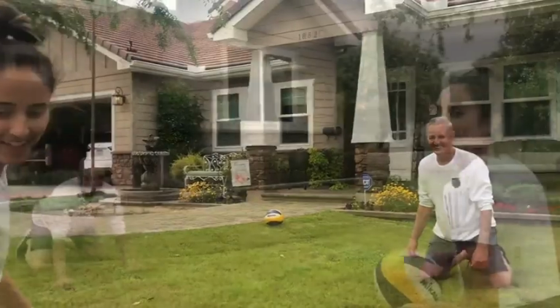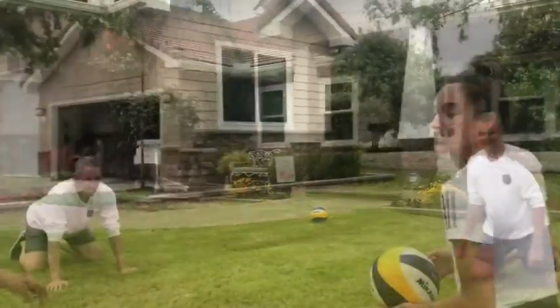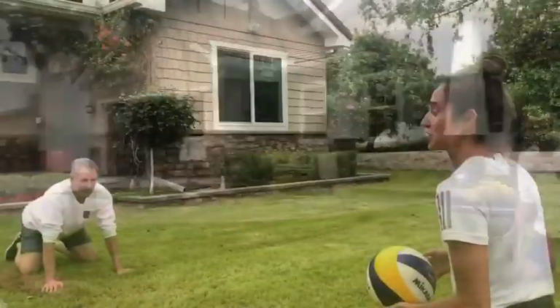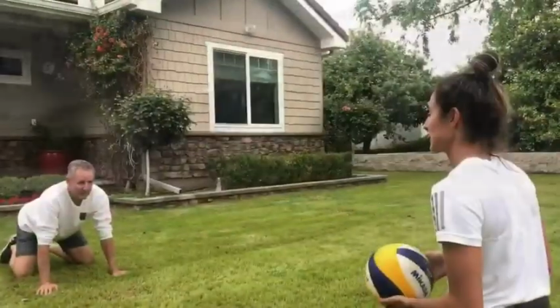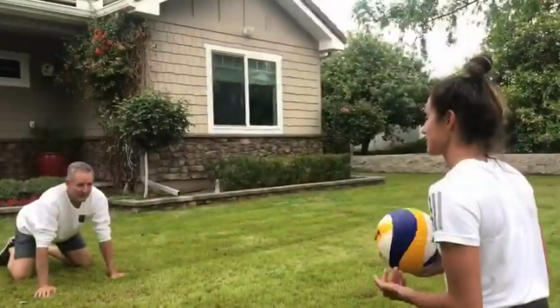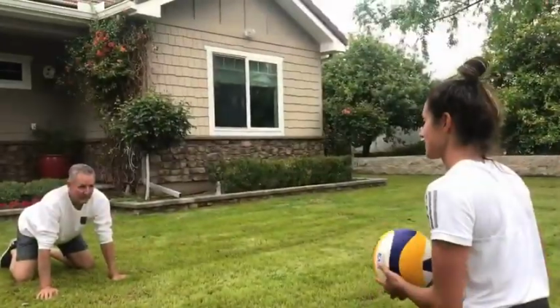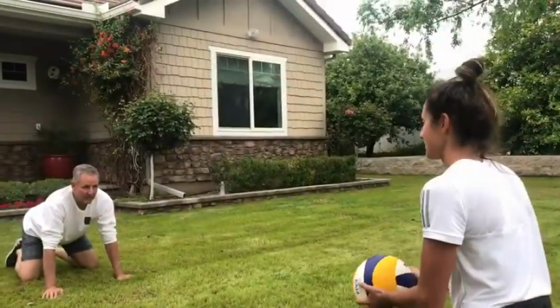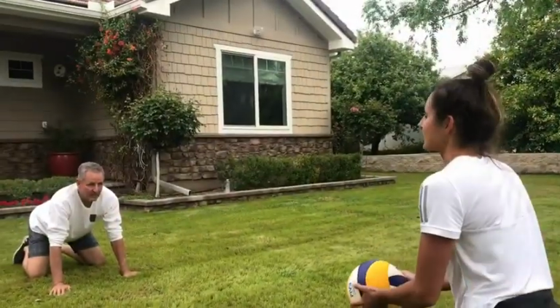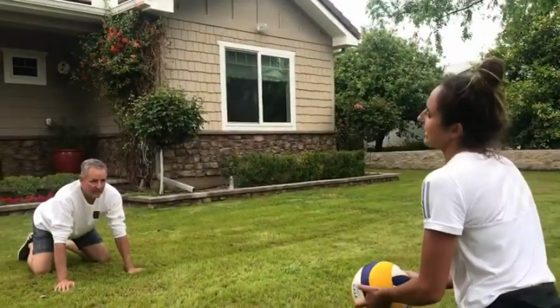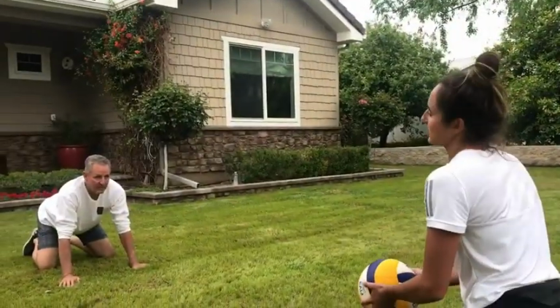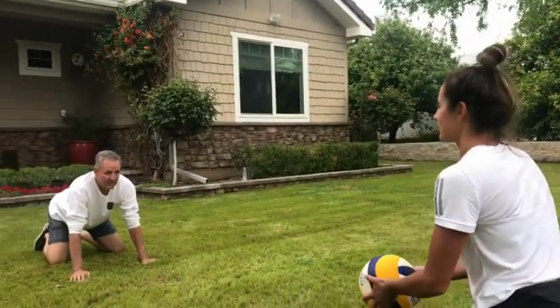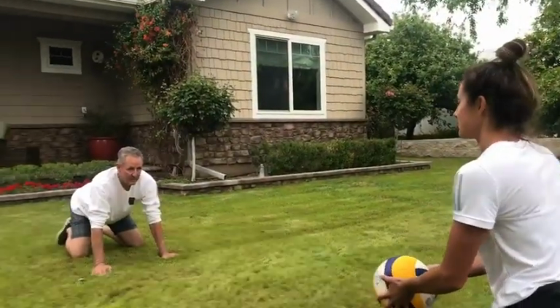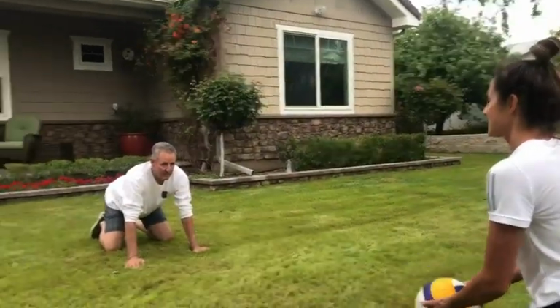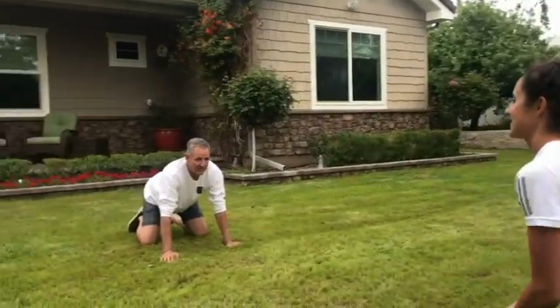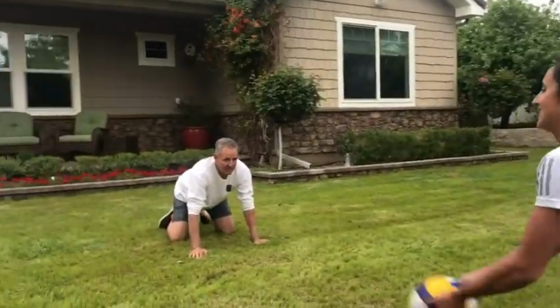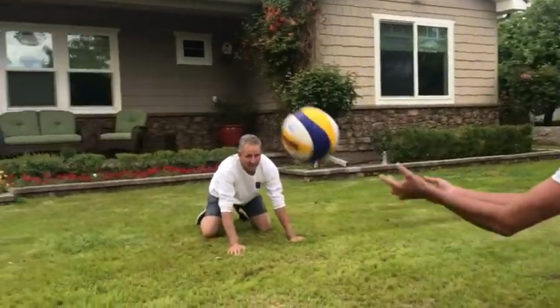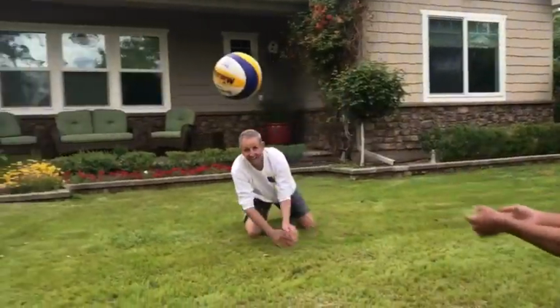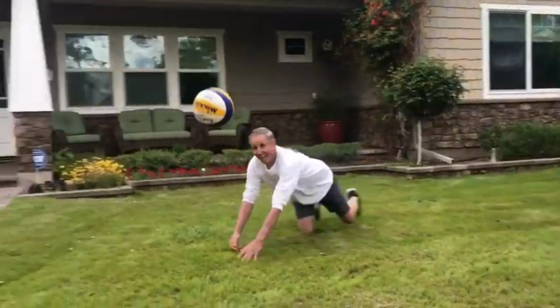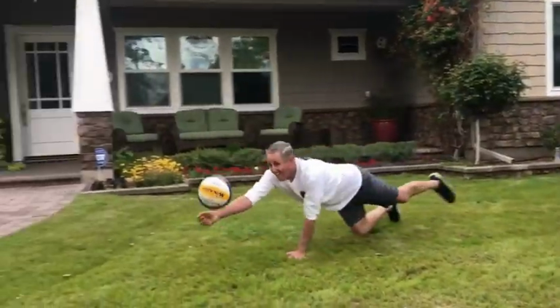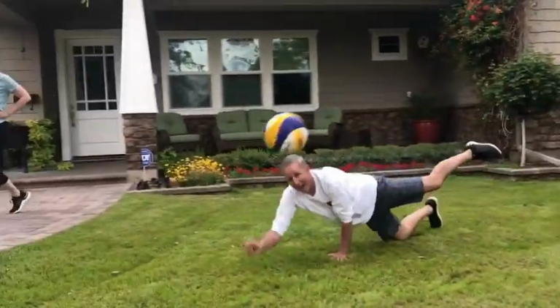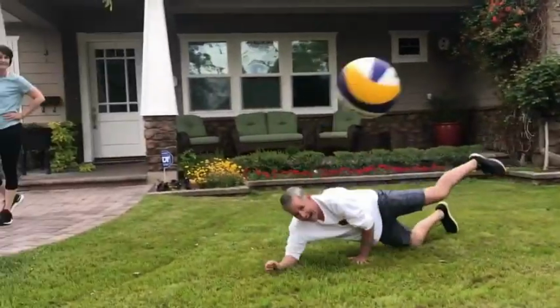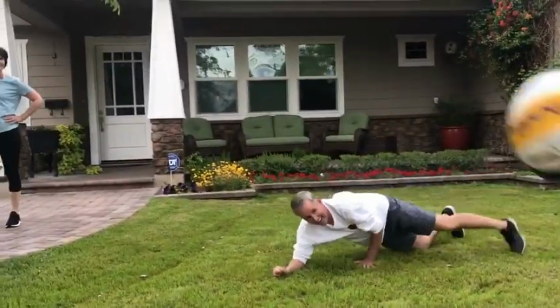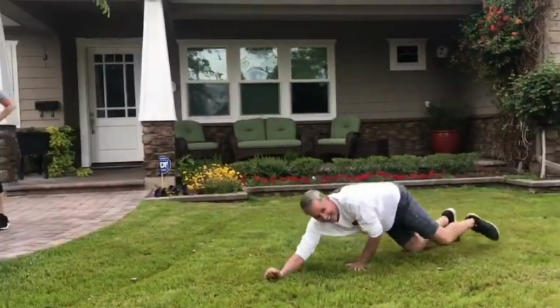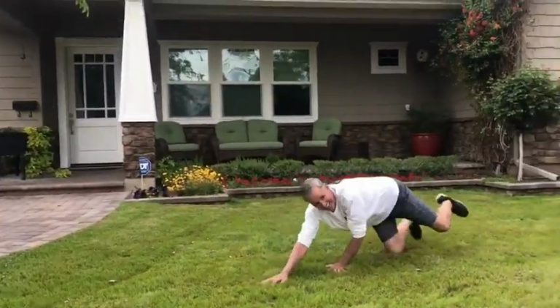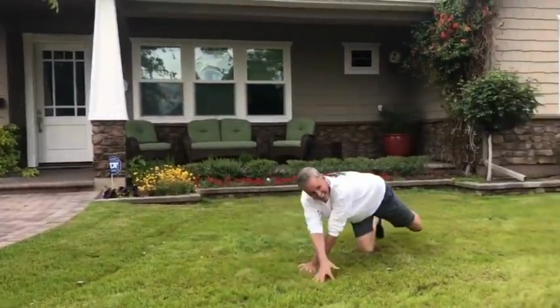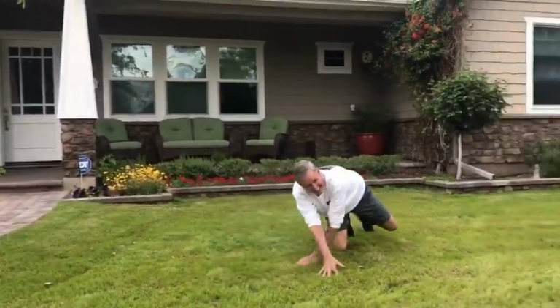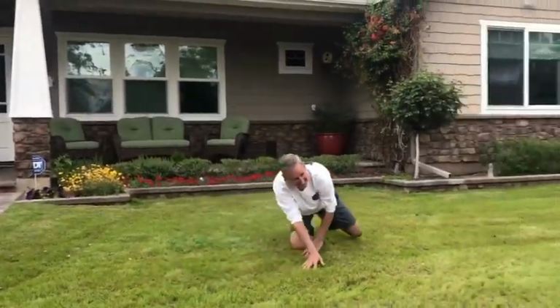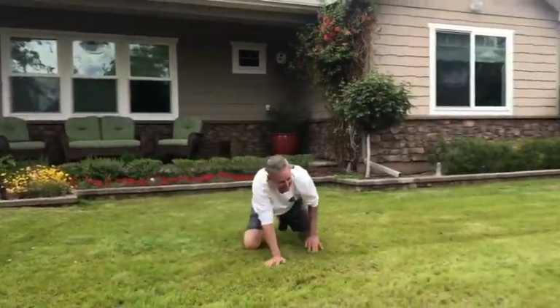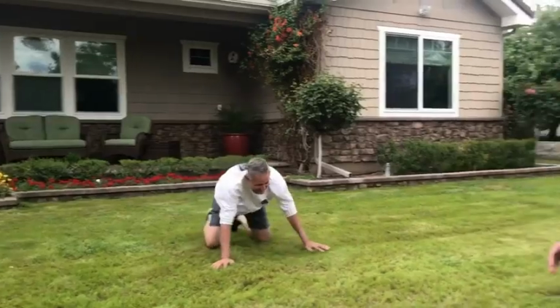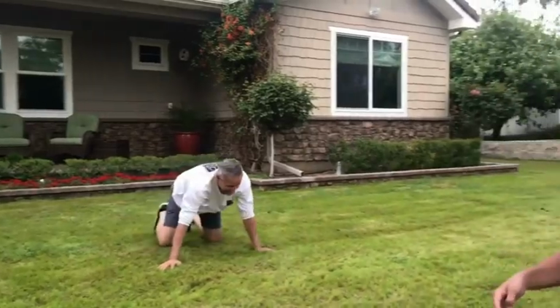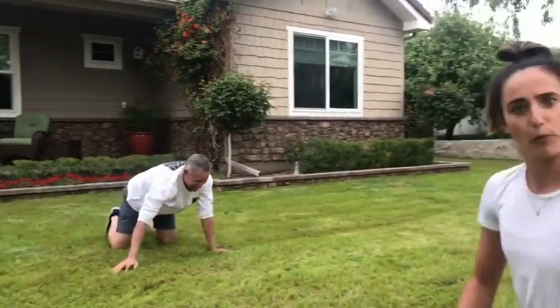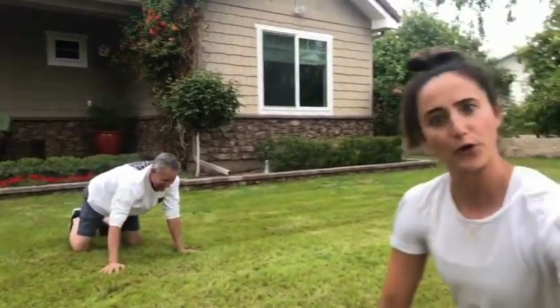Let's do this. Where are we going? That way. Oh! Okay!